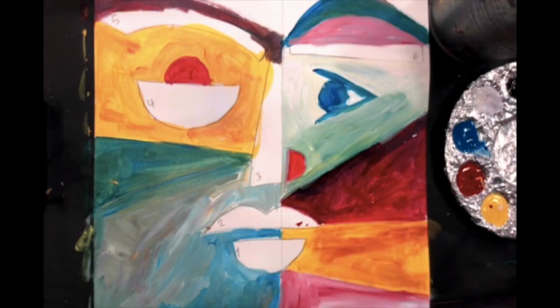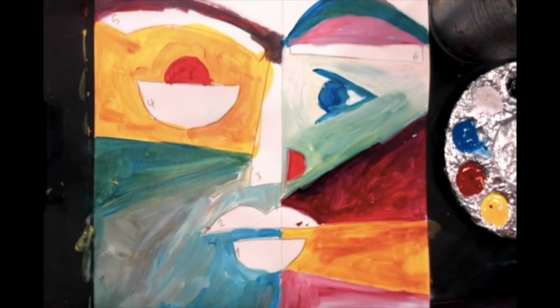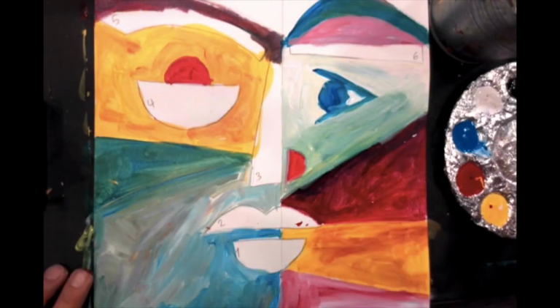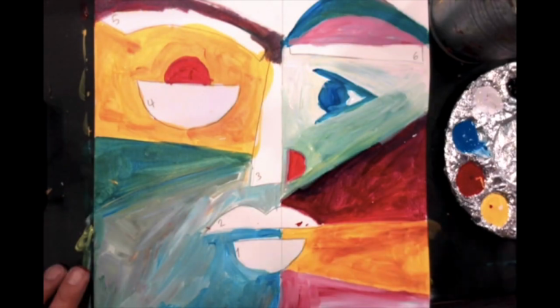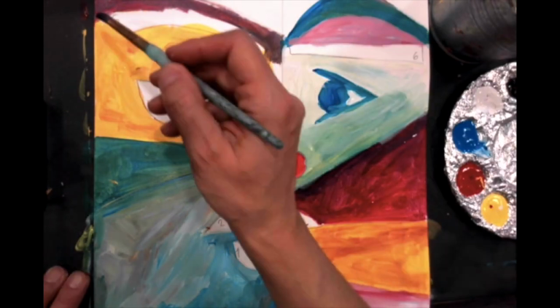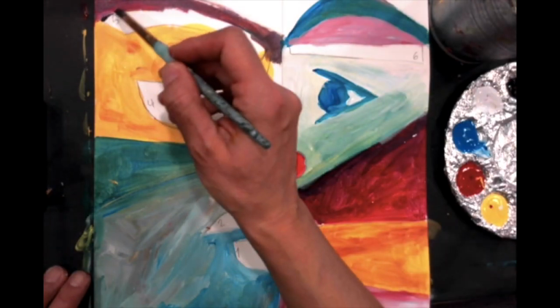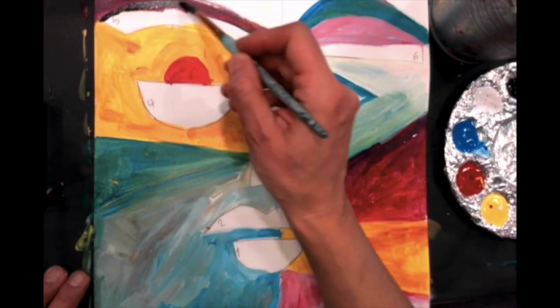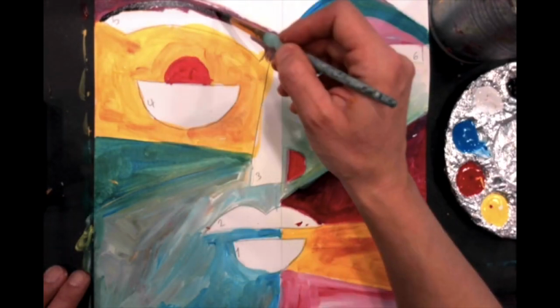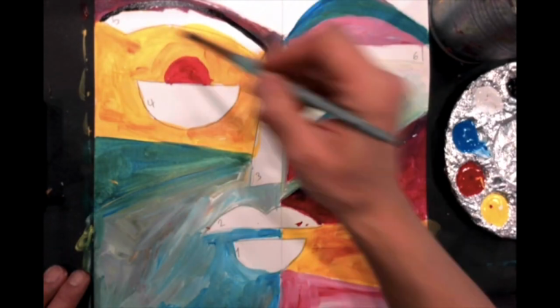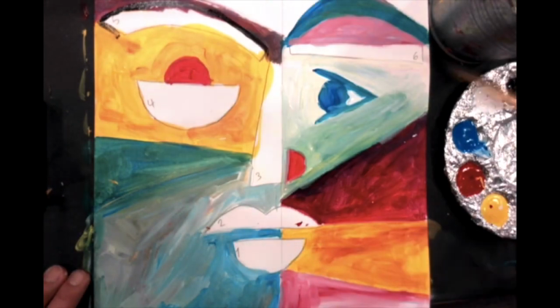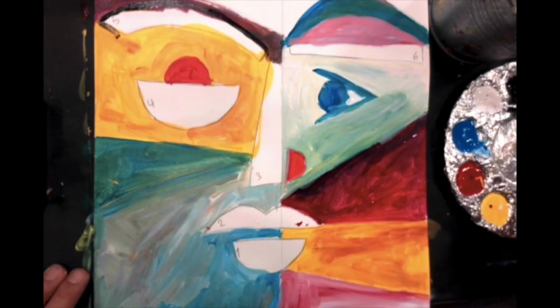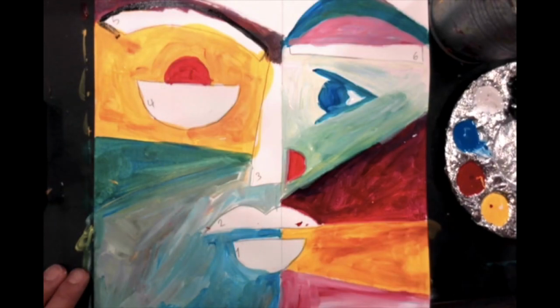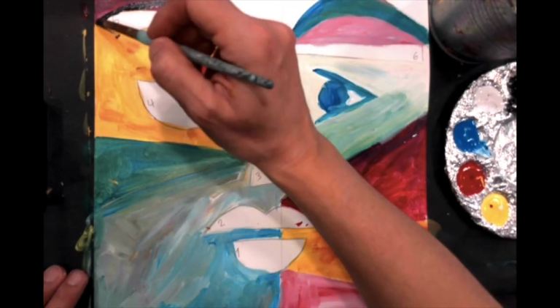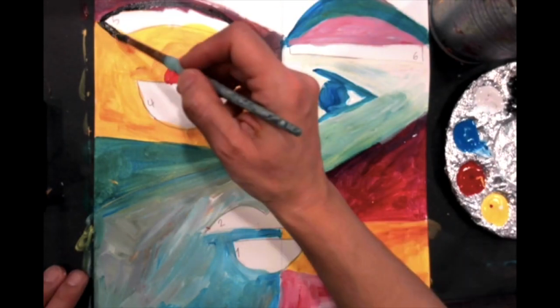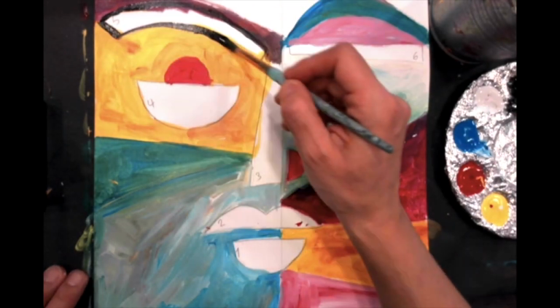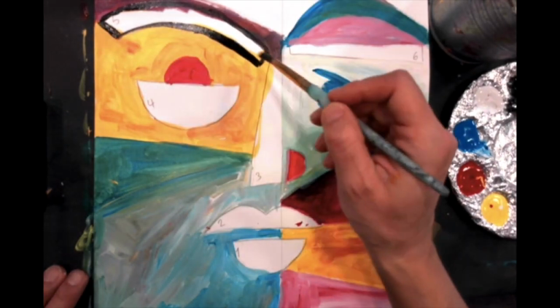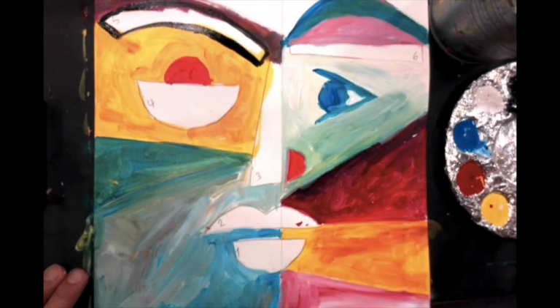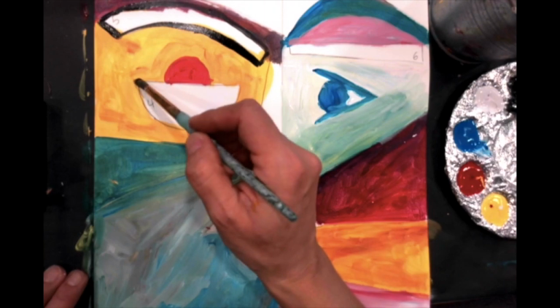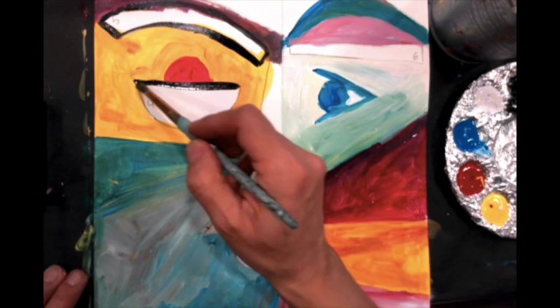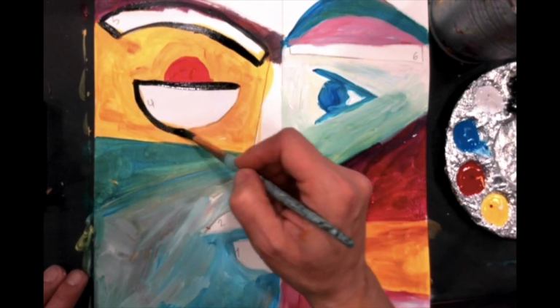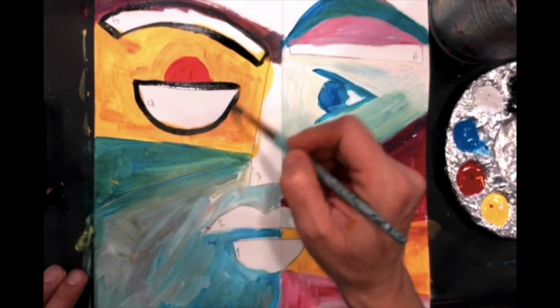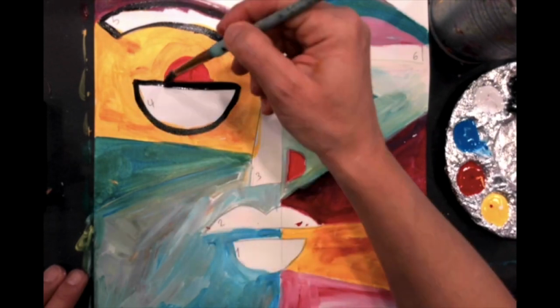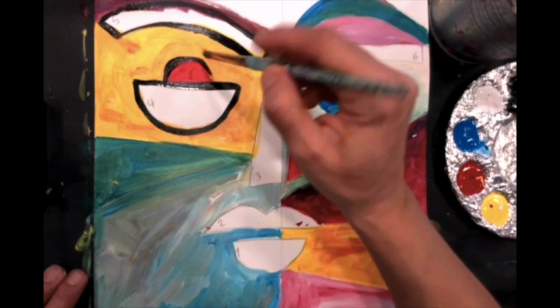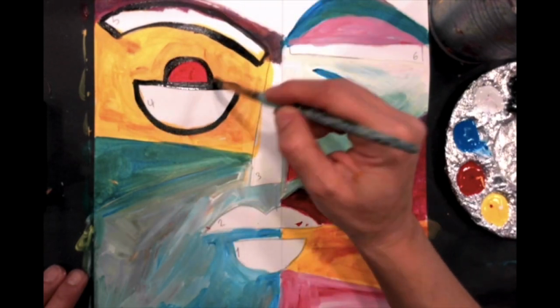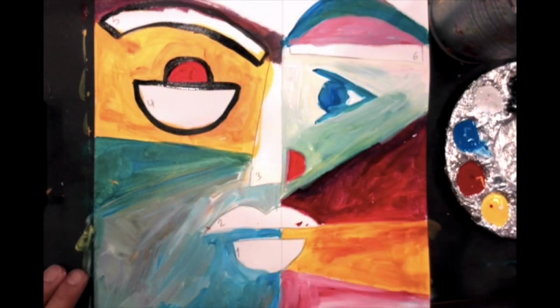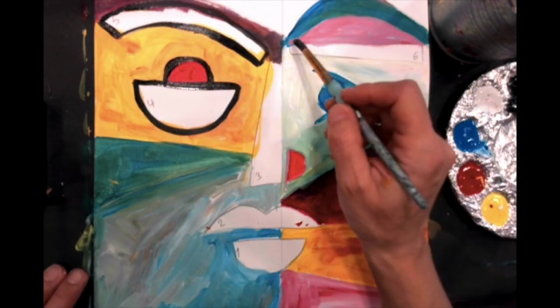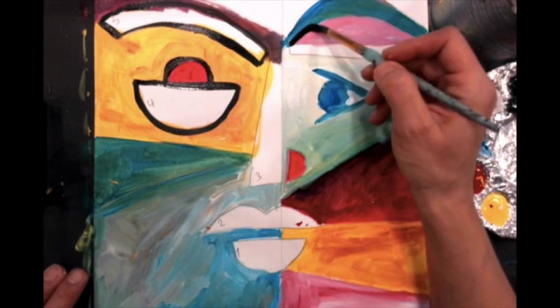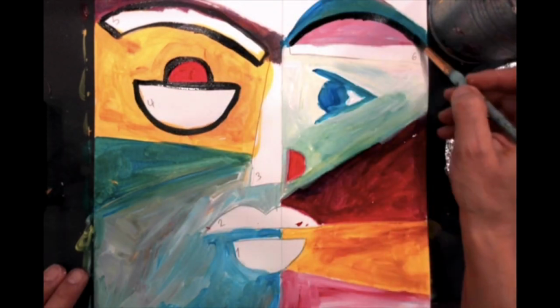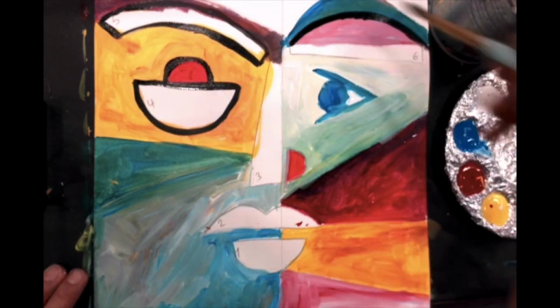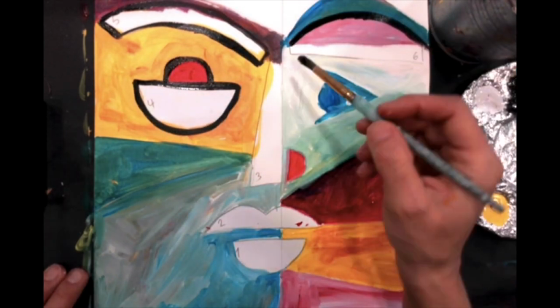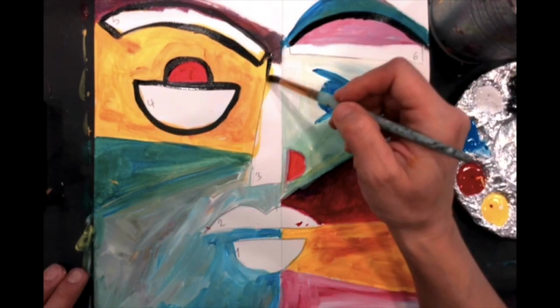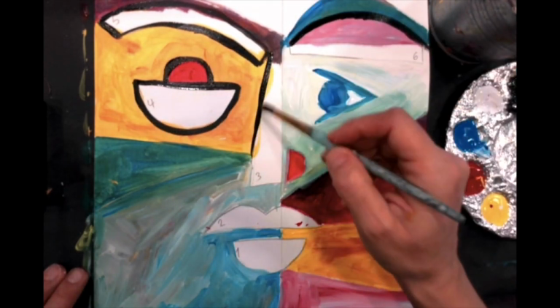Use the black paint to outline each shape. This will give it a more bold and defined look.